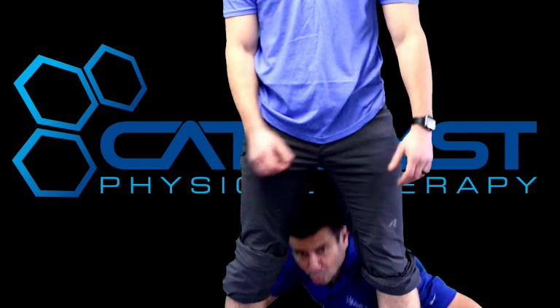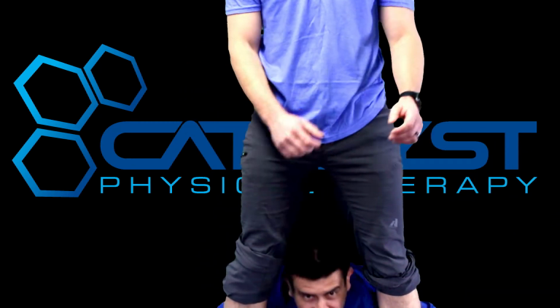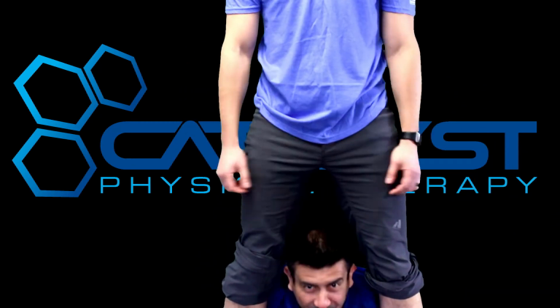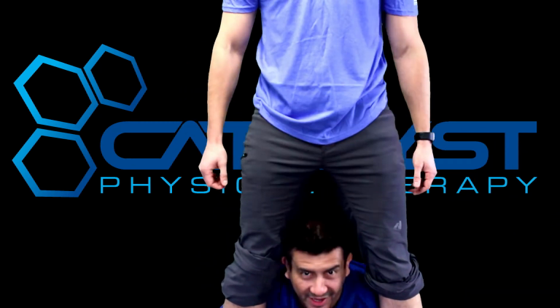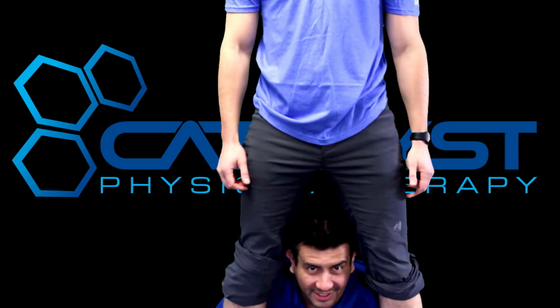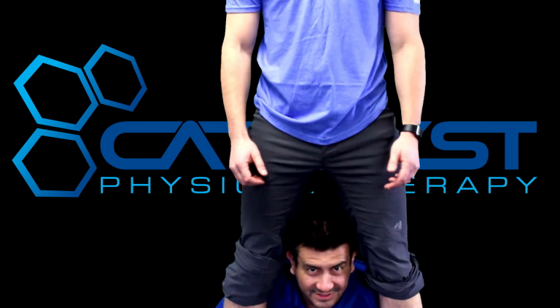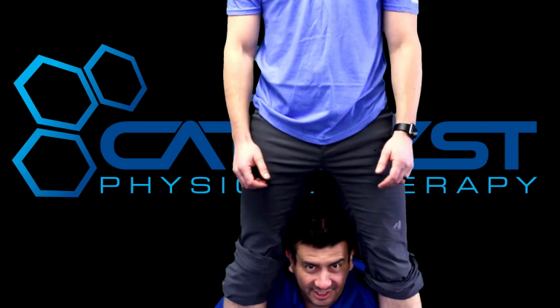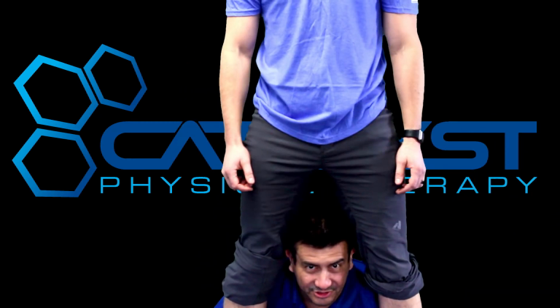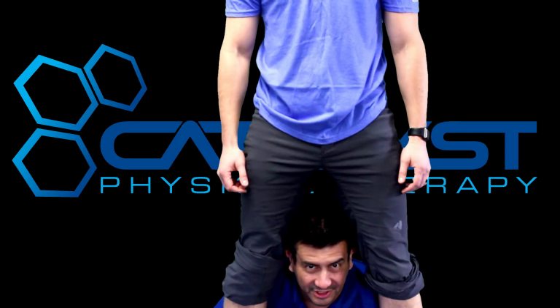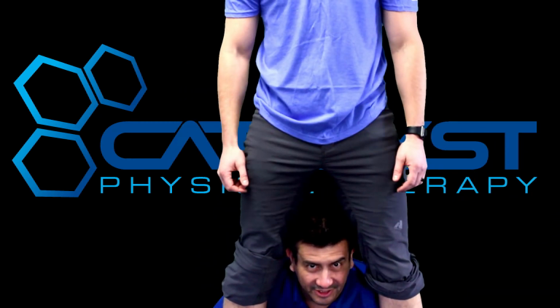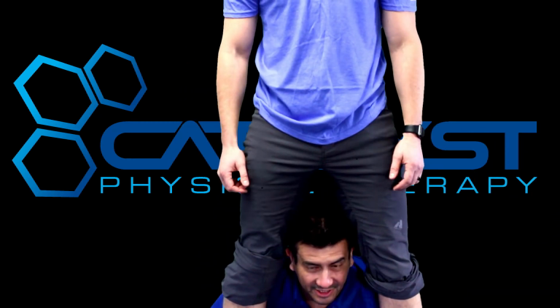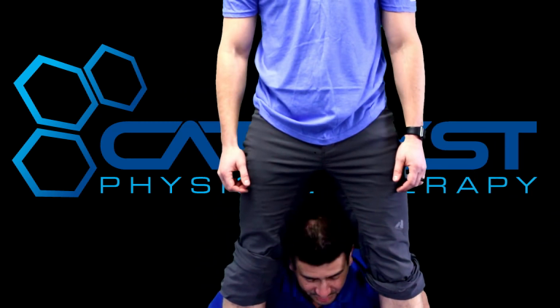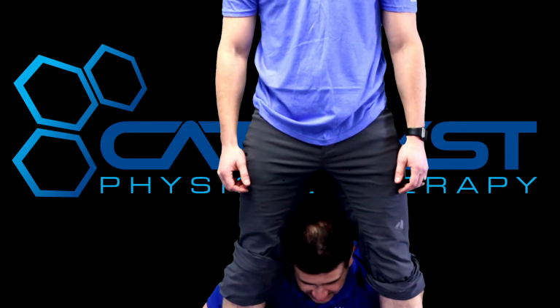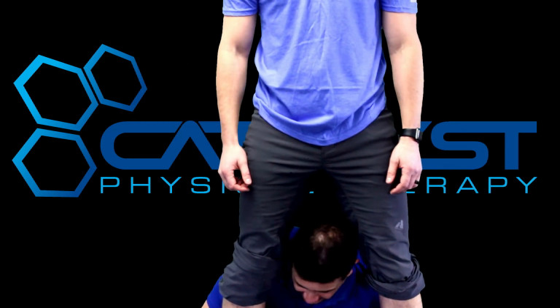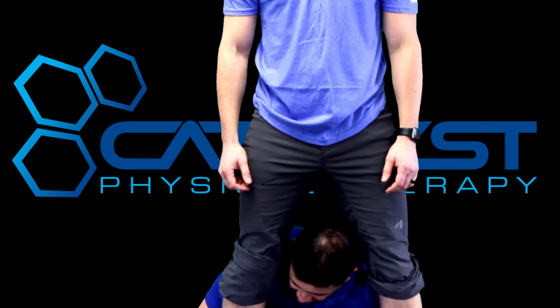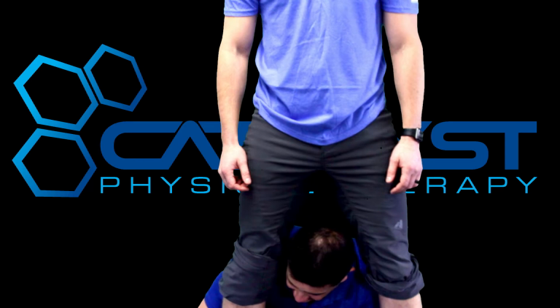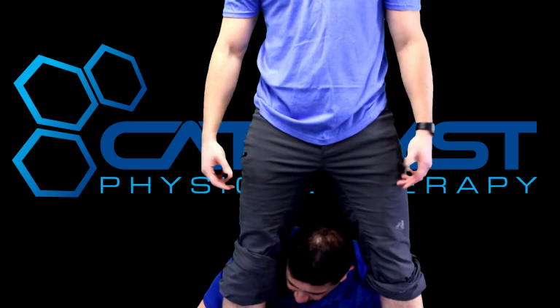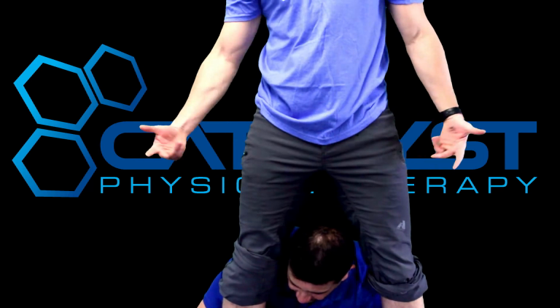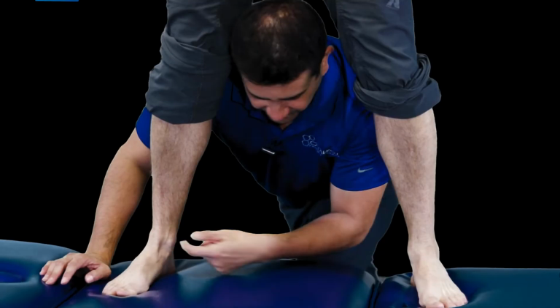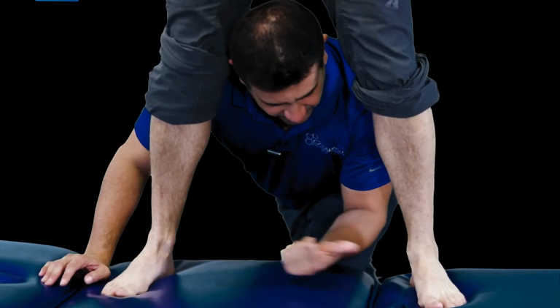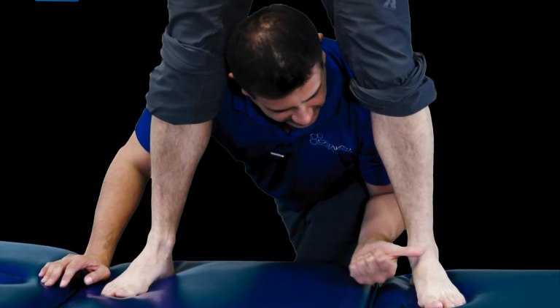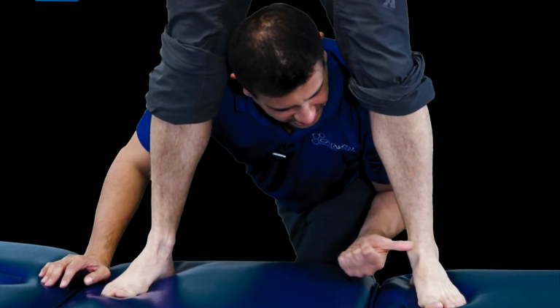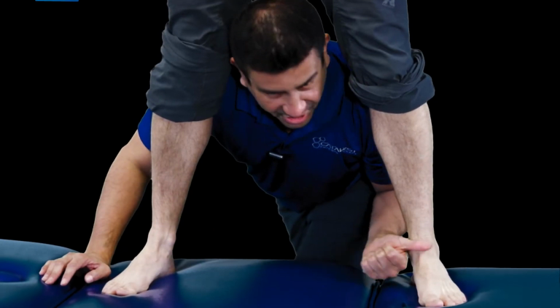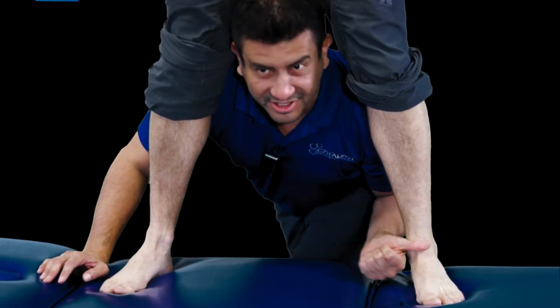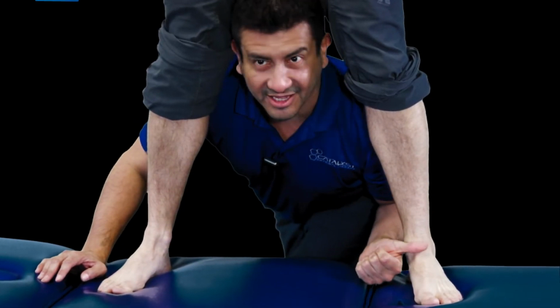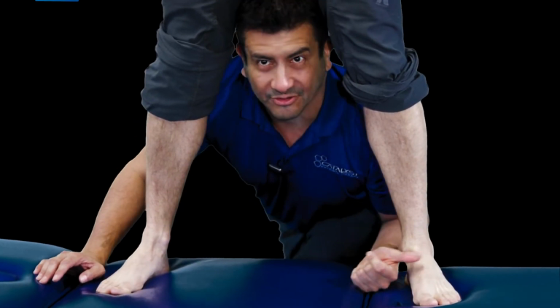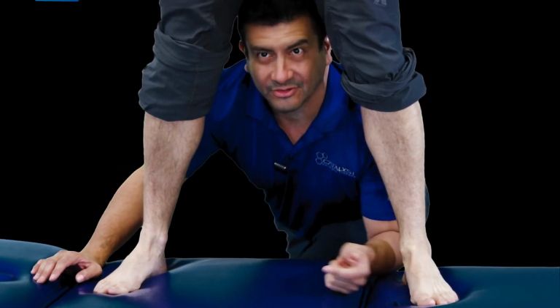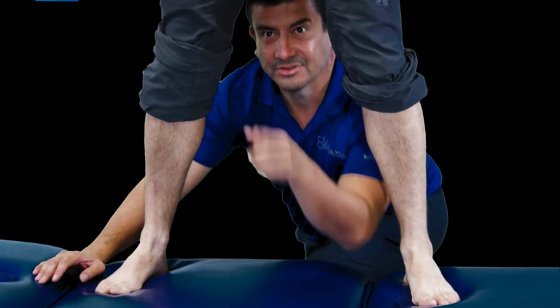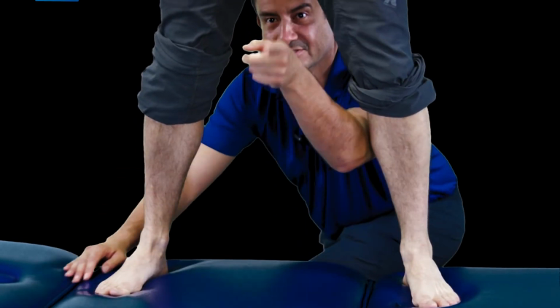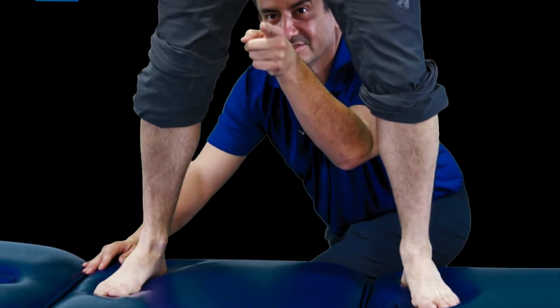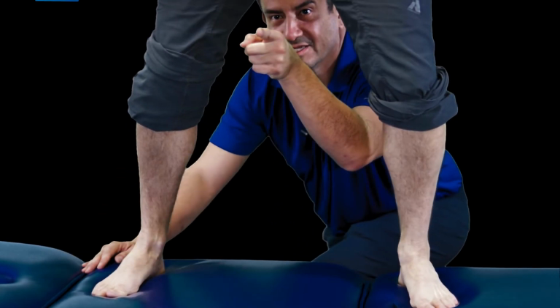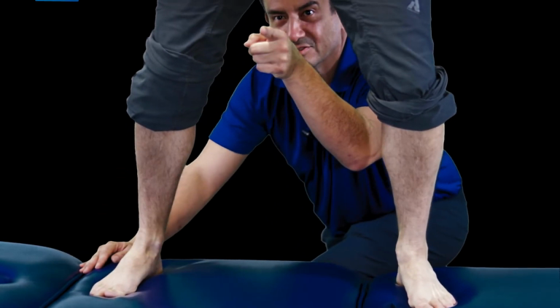What's up guys? It's Dr. G here at Catalyst PT. Today we're covering pinching on the ankle. Stay tuned.